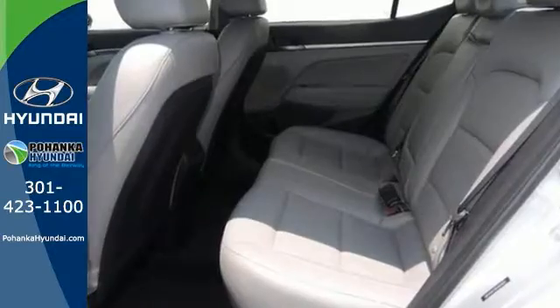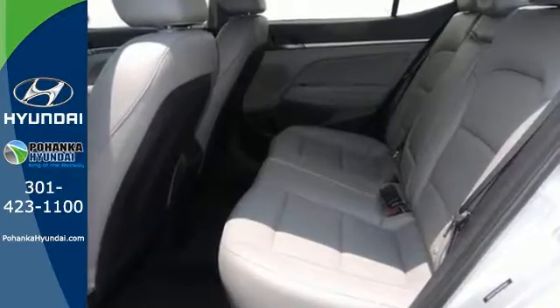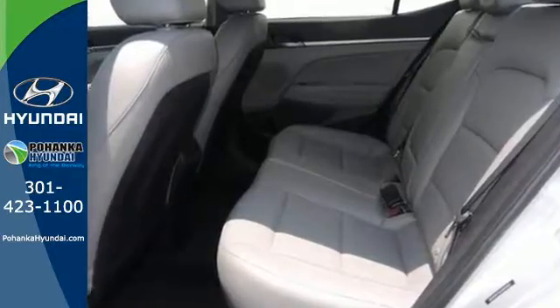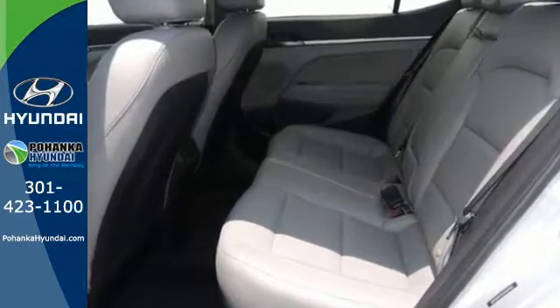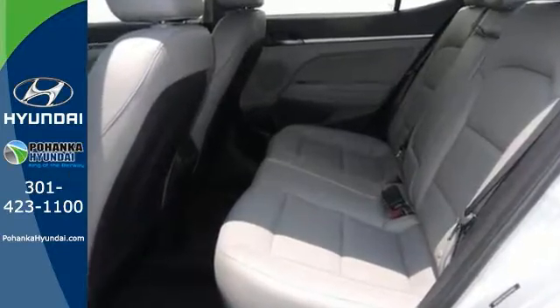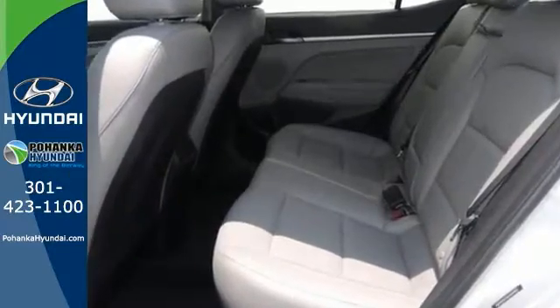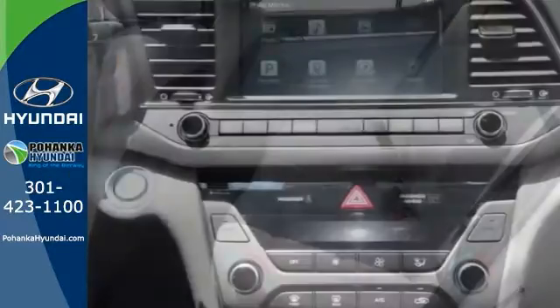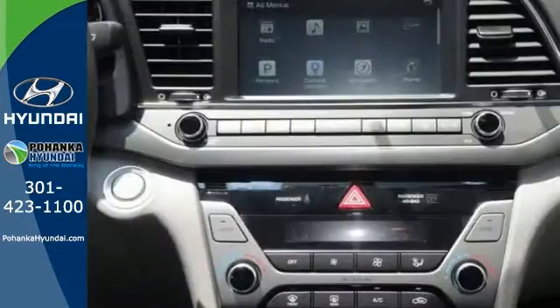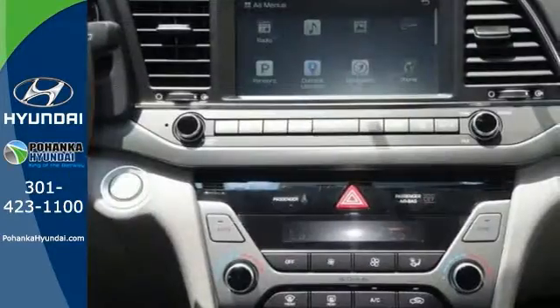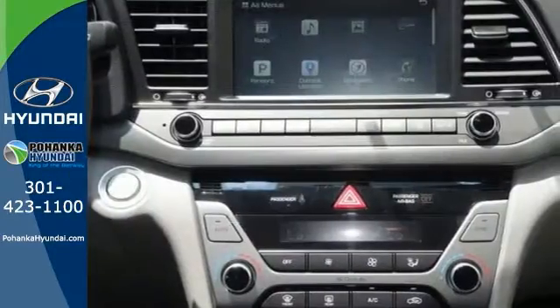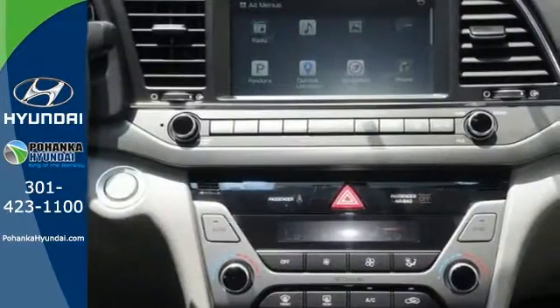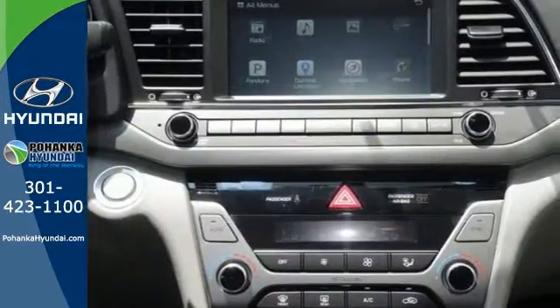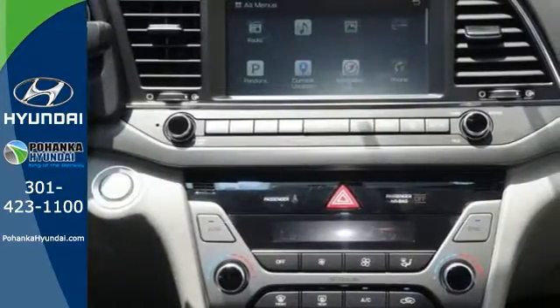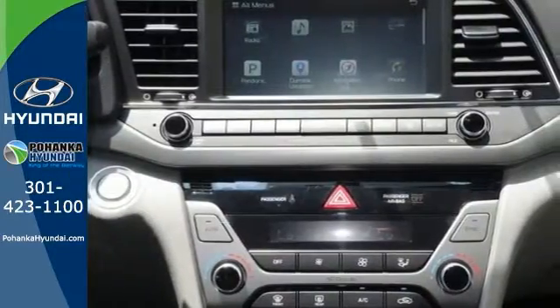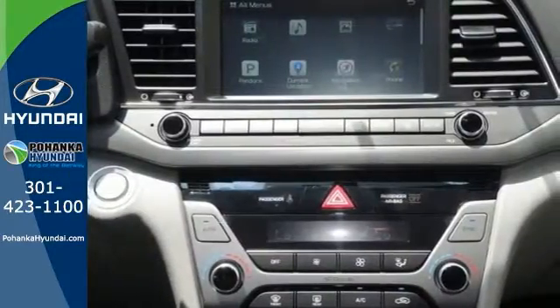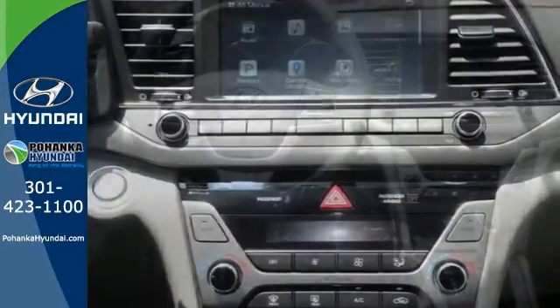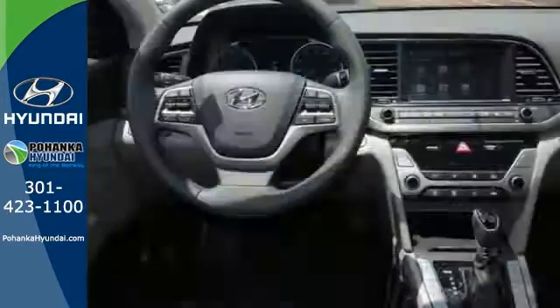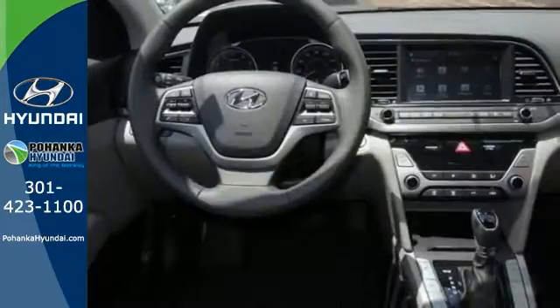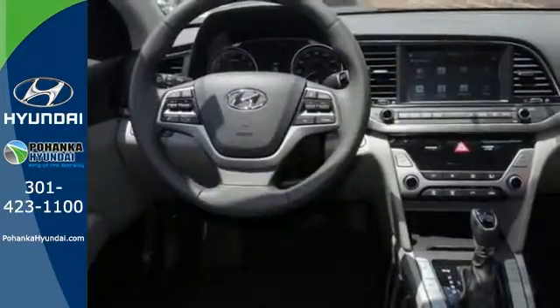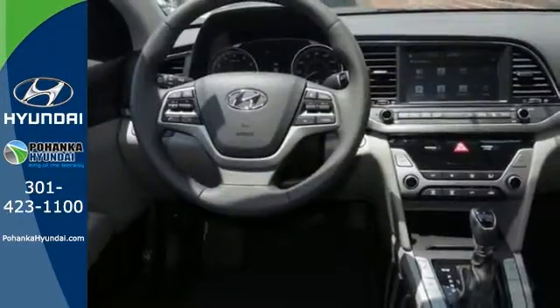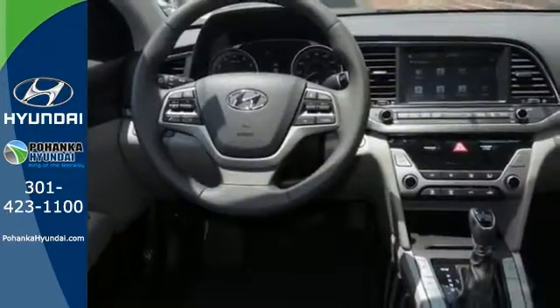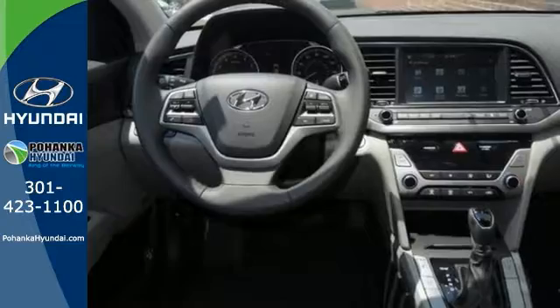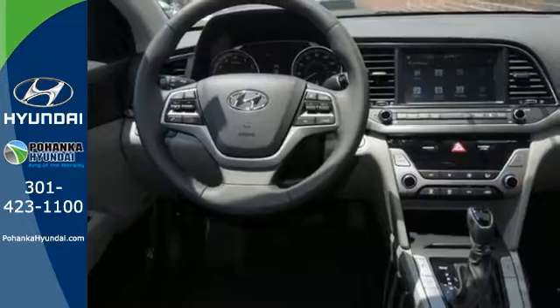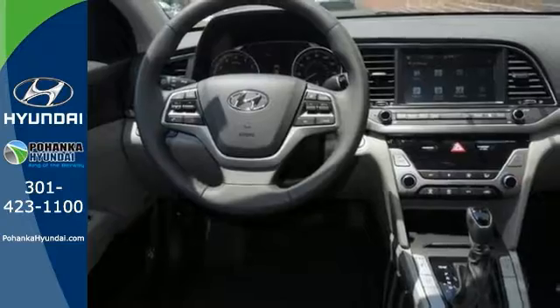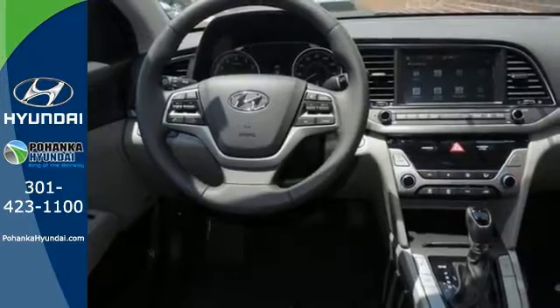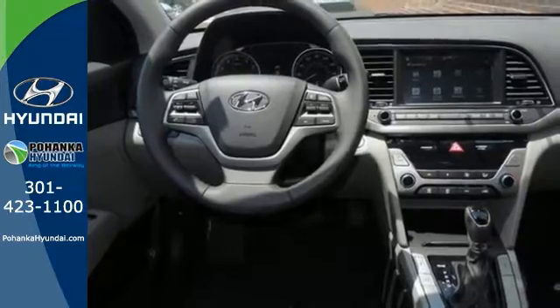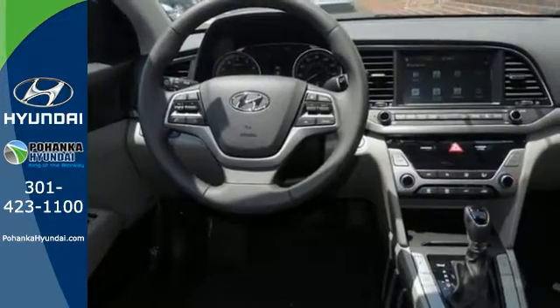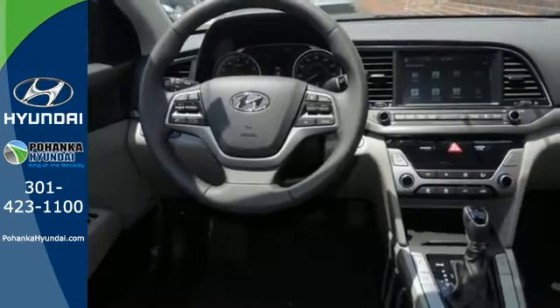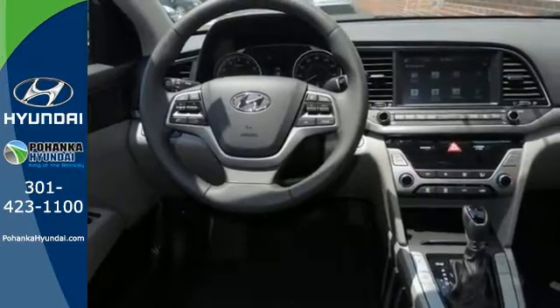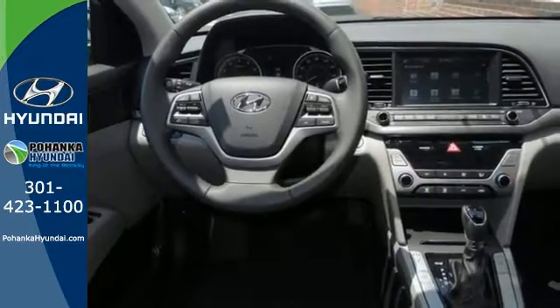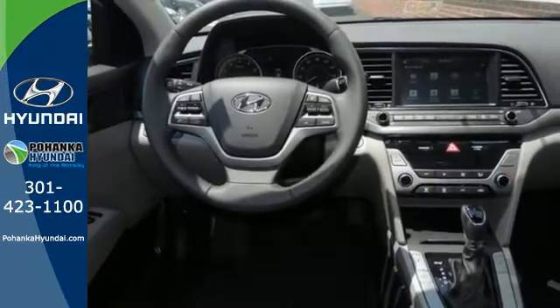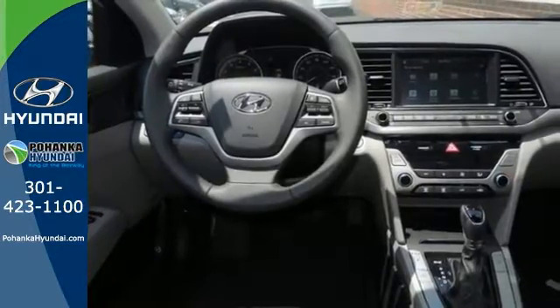It has a blind spot sensor, brake assist, and stability and traction control. It offers climate control and heated leather seats.